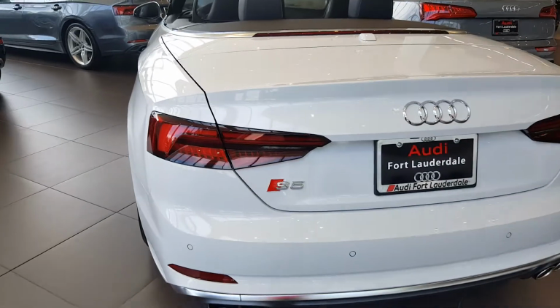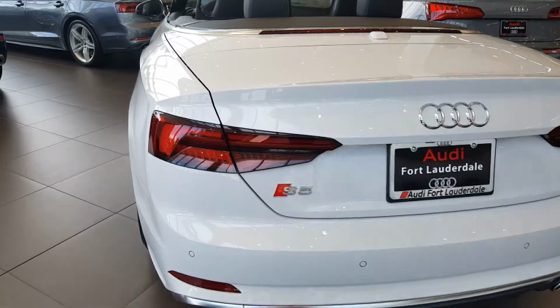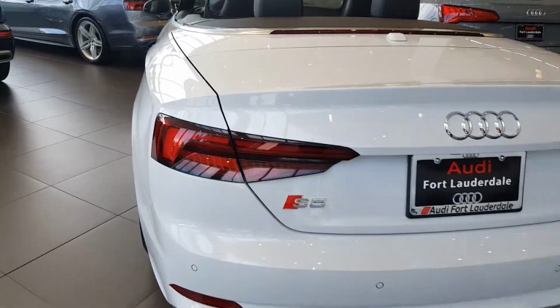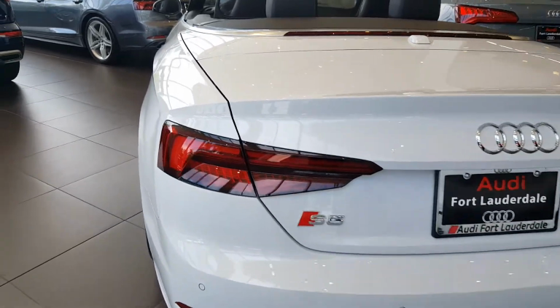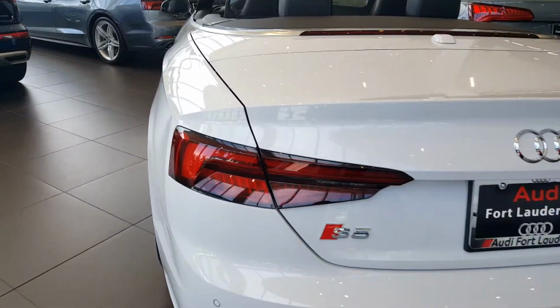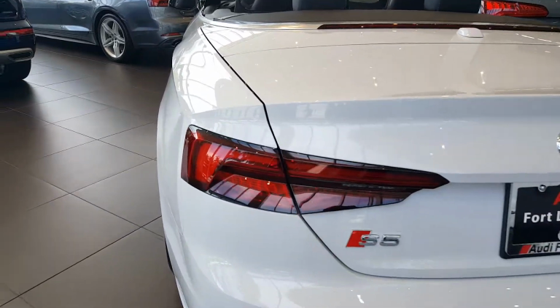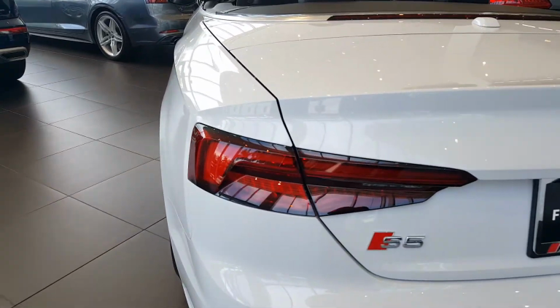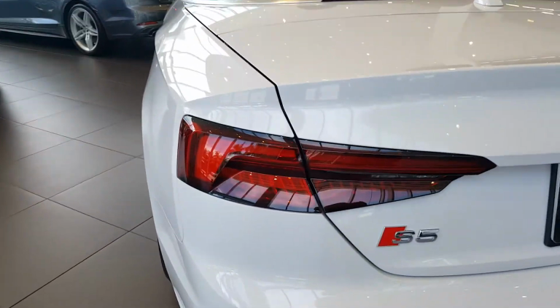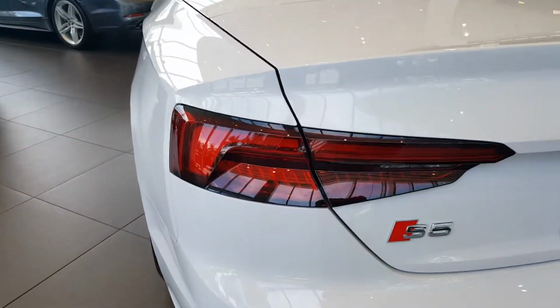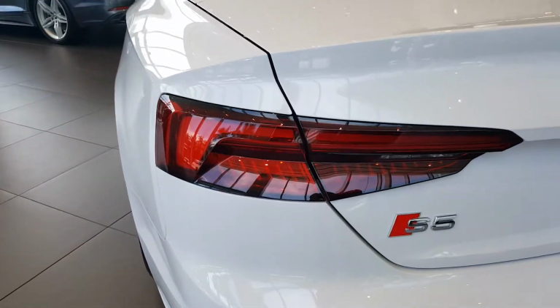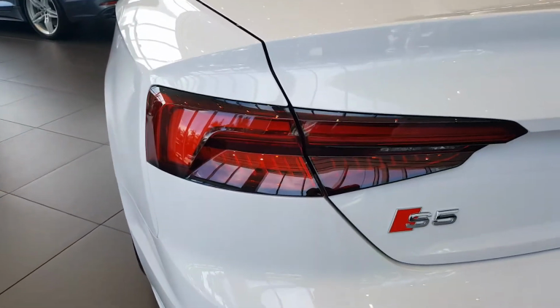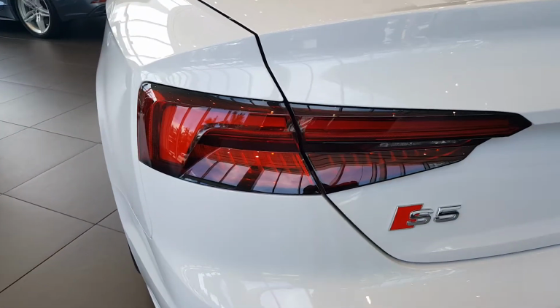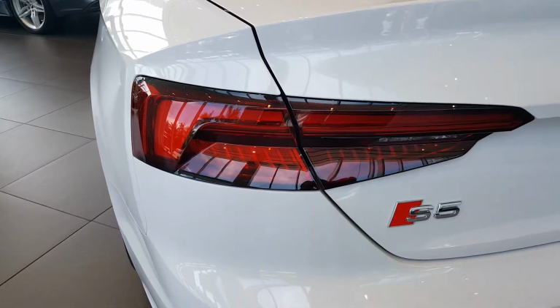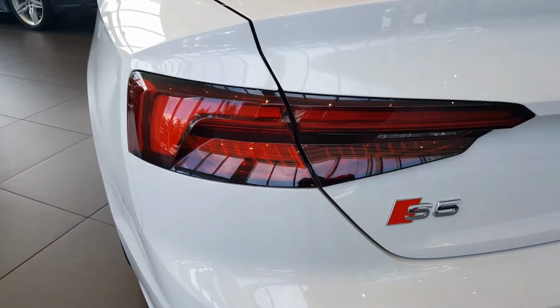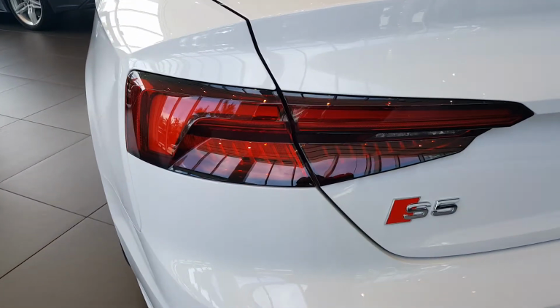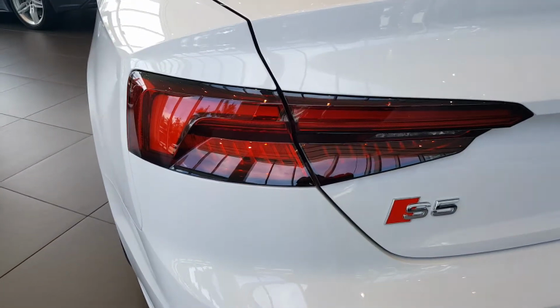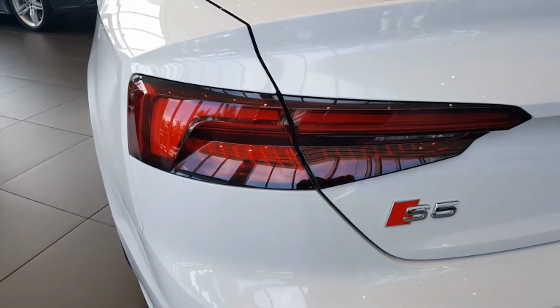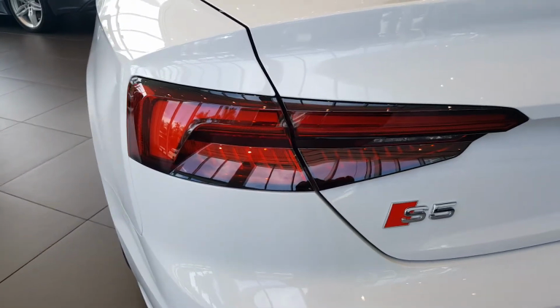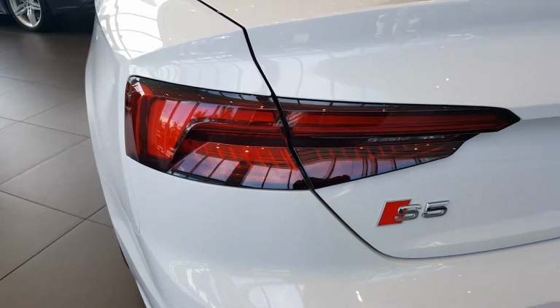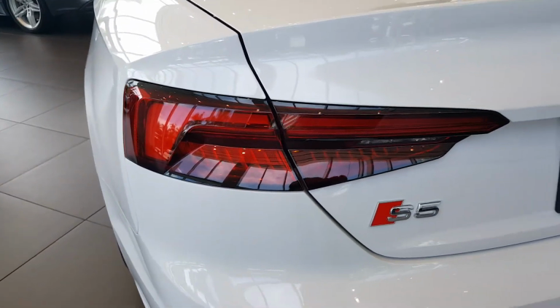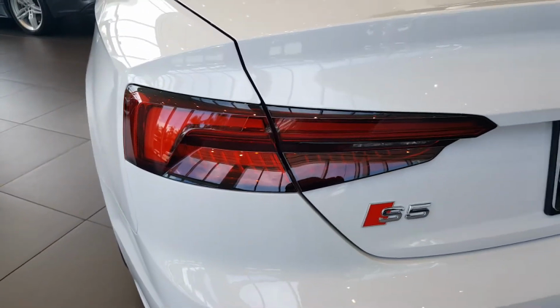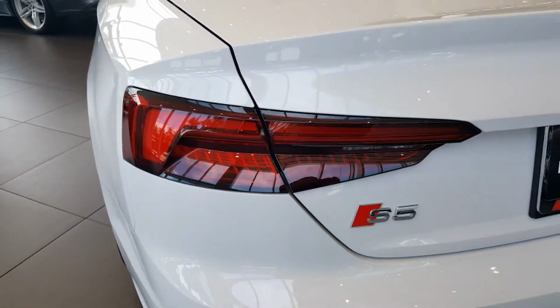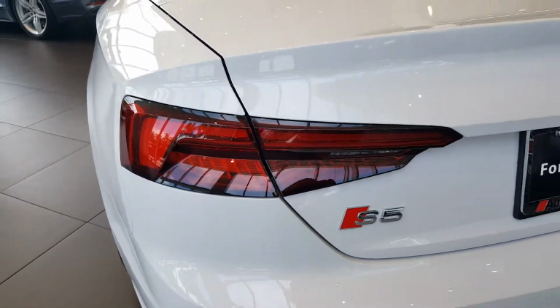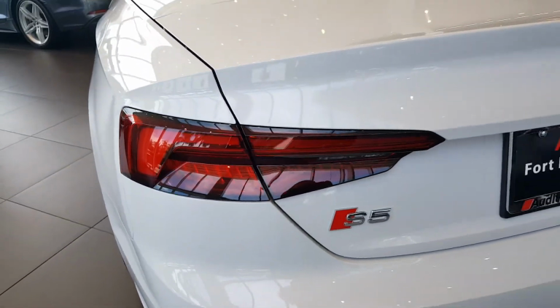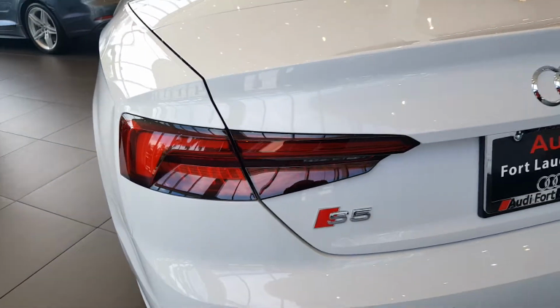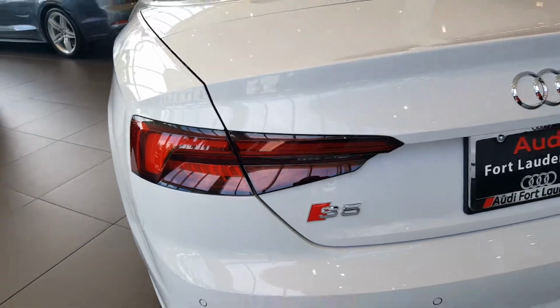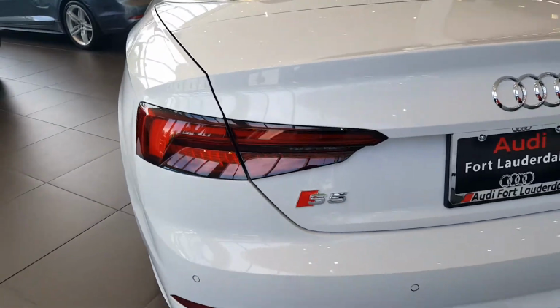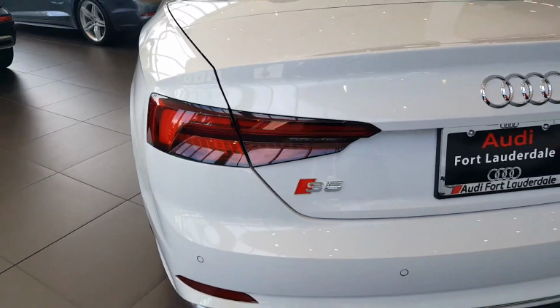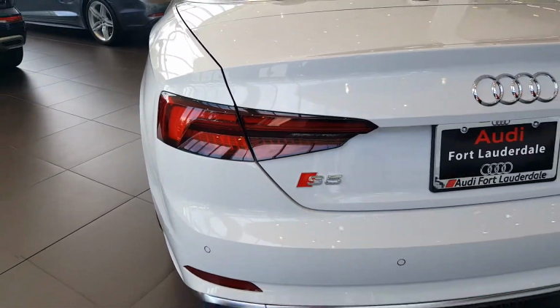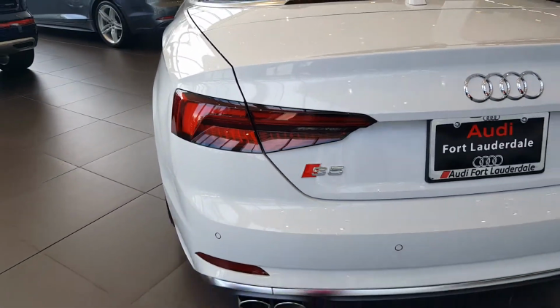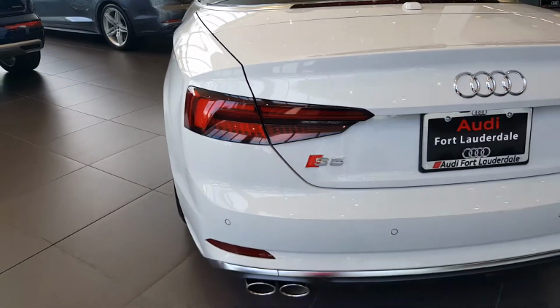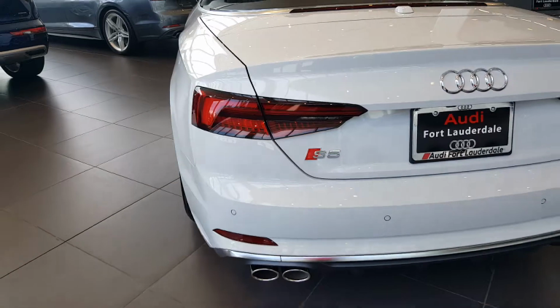The detail on the LED tail lamps is beautiful — very sharp, and Audi is well known for that.